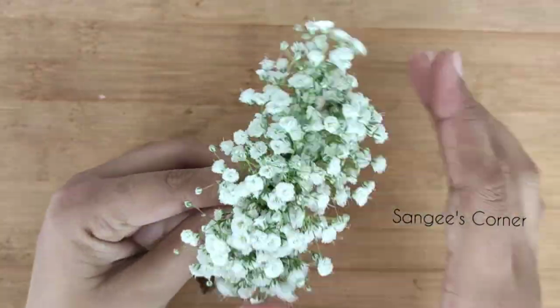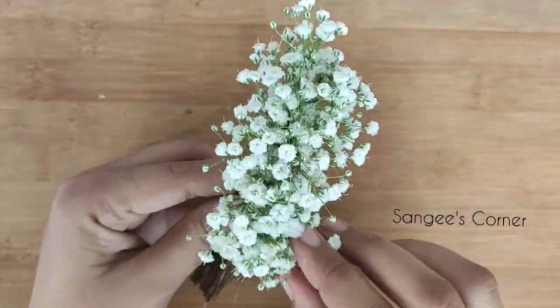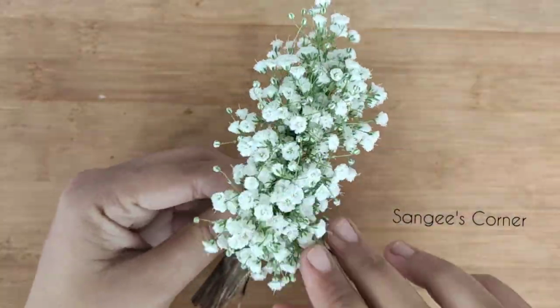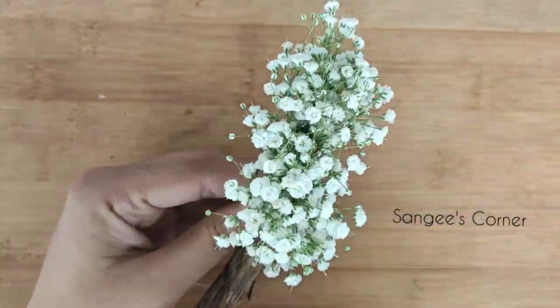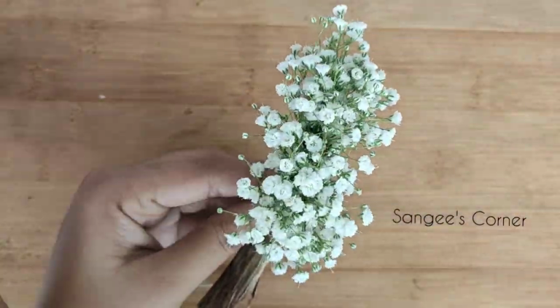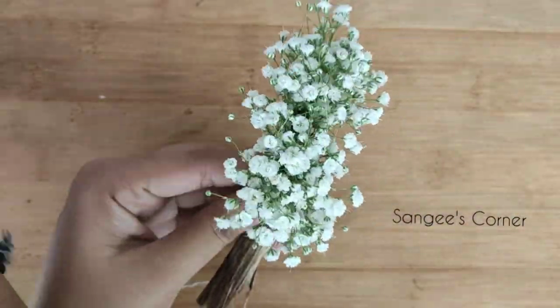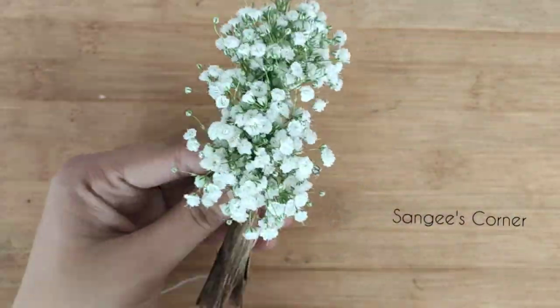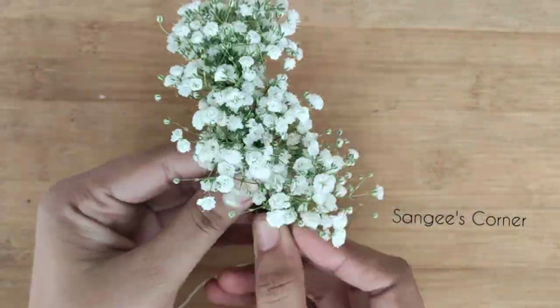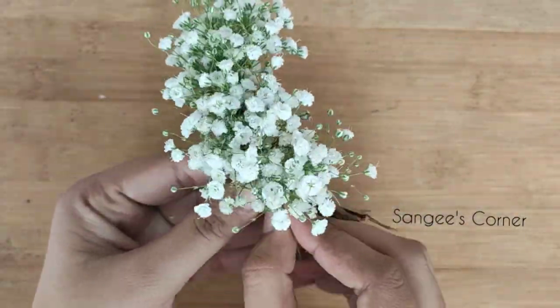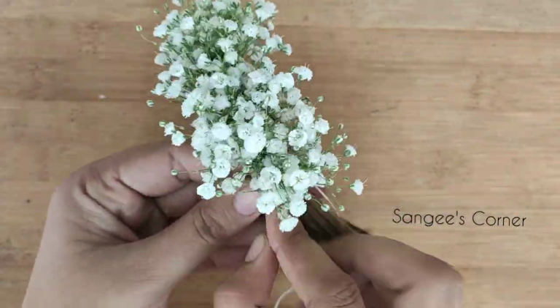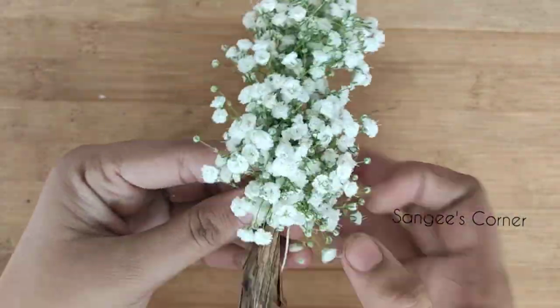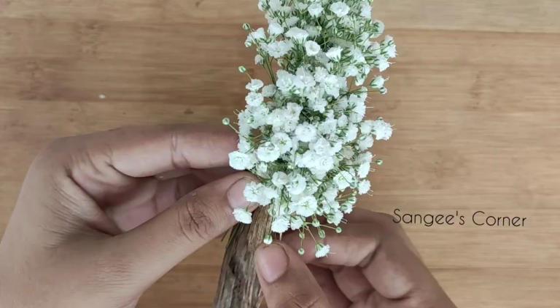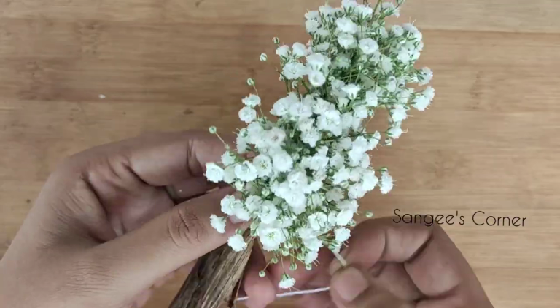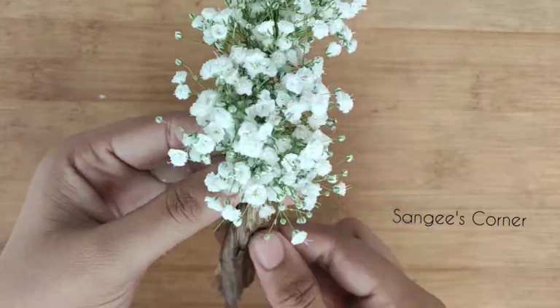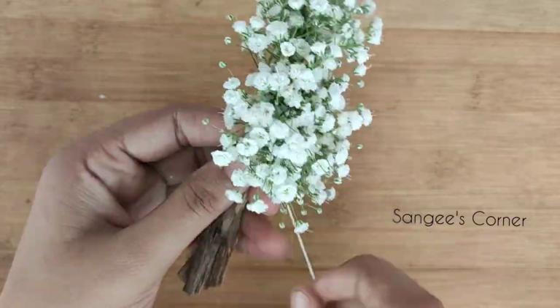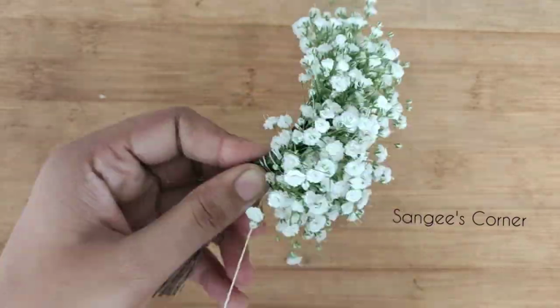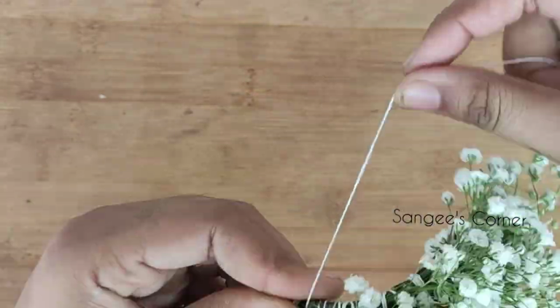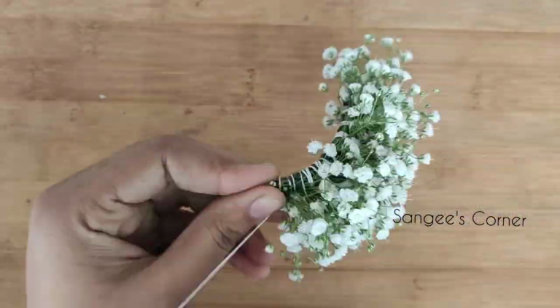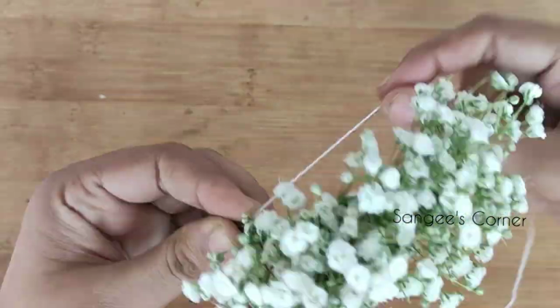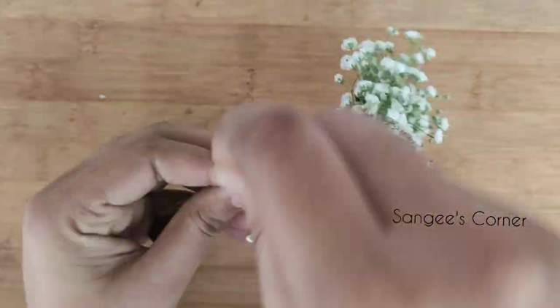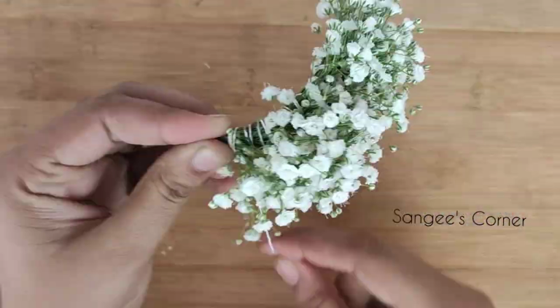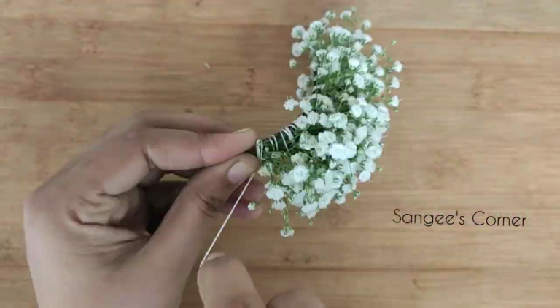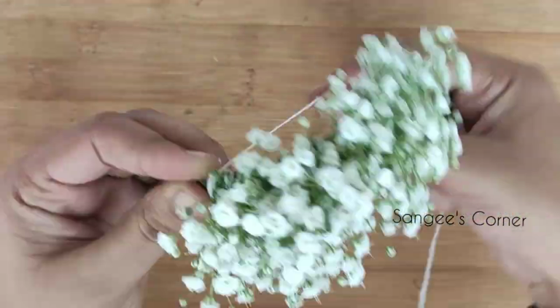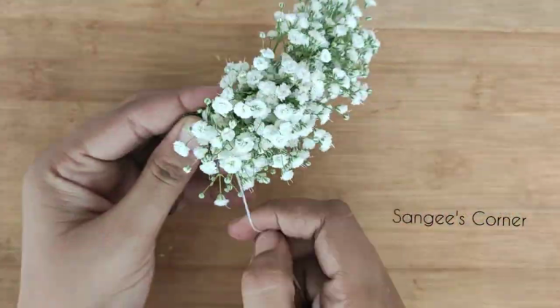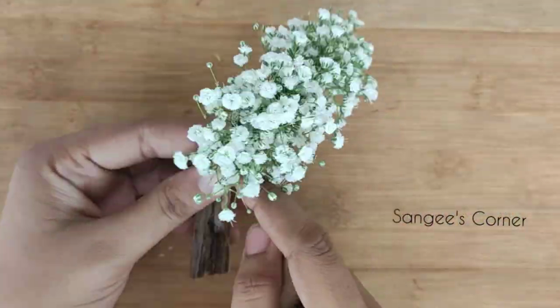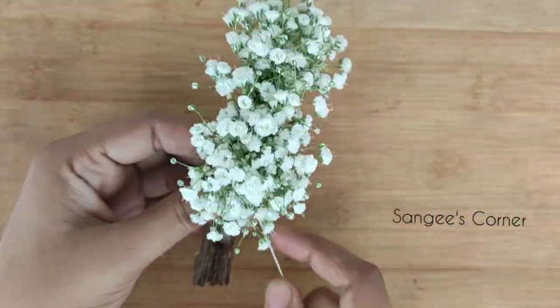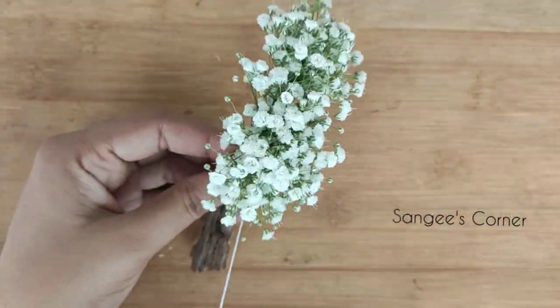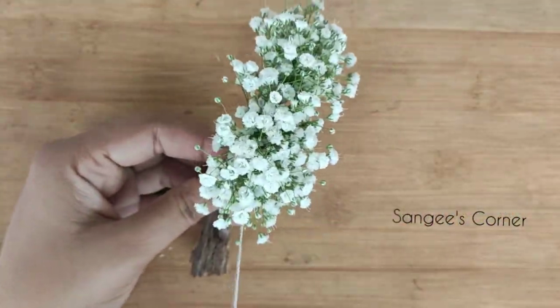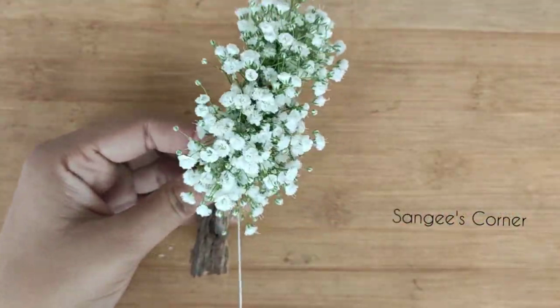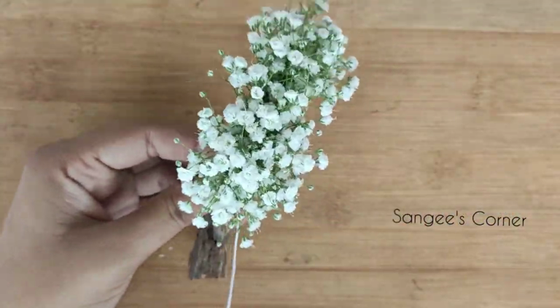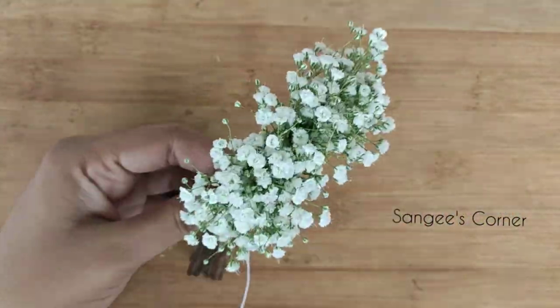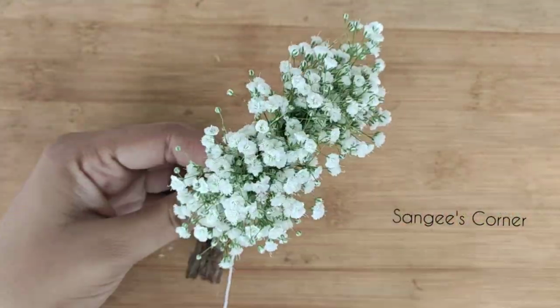If you want to add these flowers, you can add this color. We will see the next video.